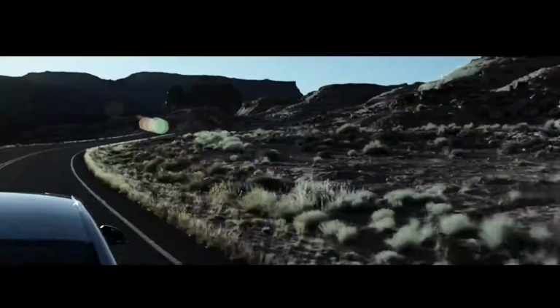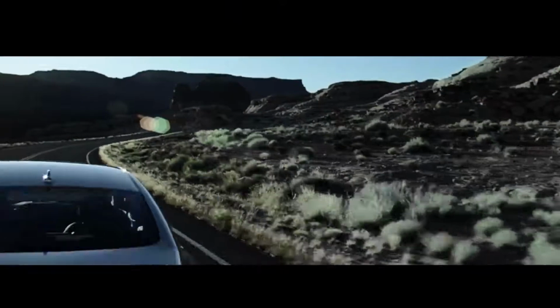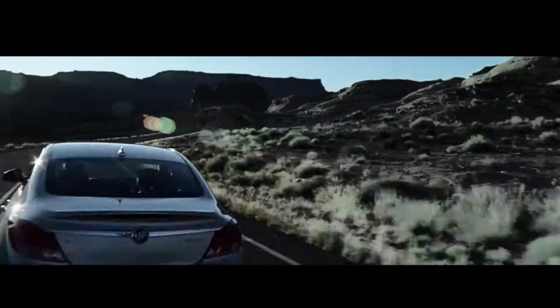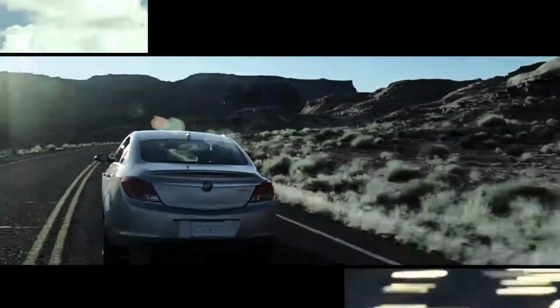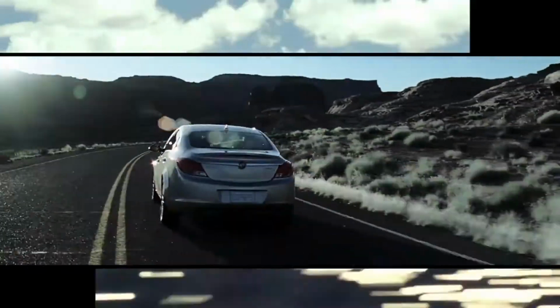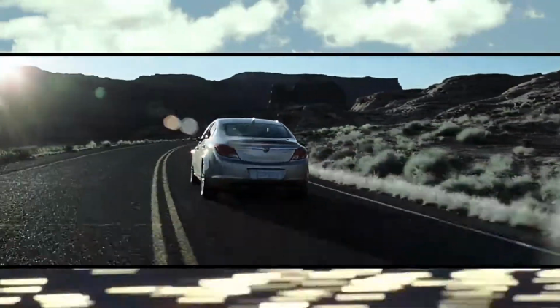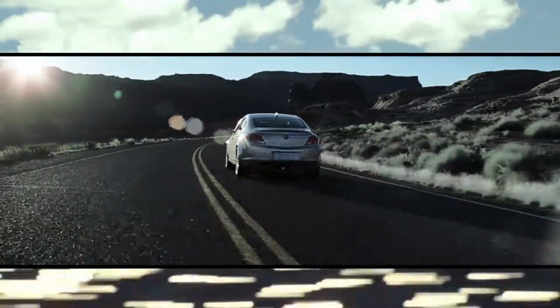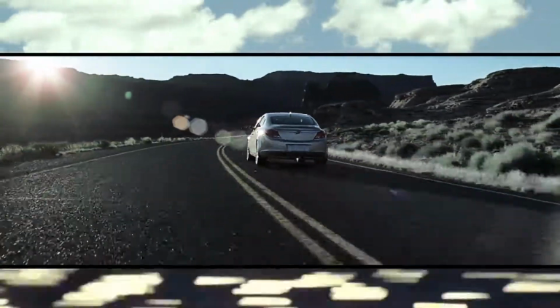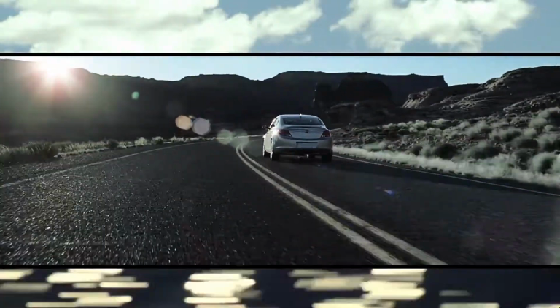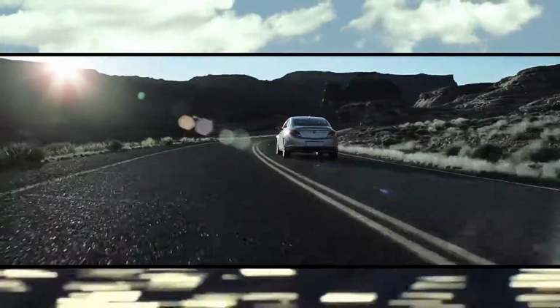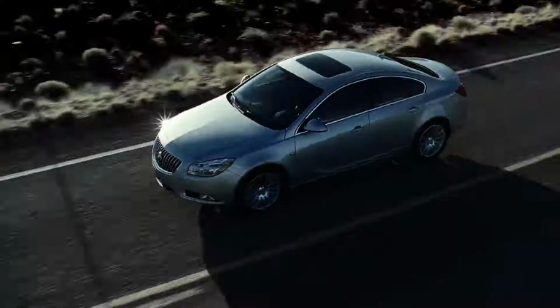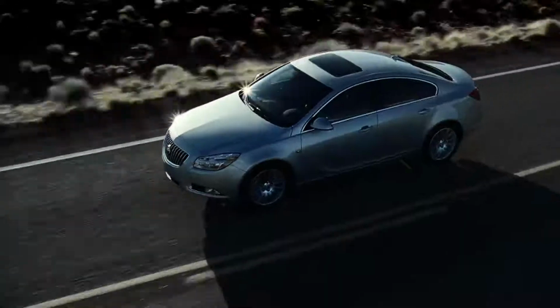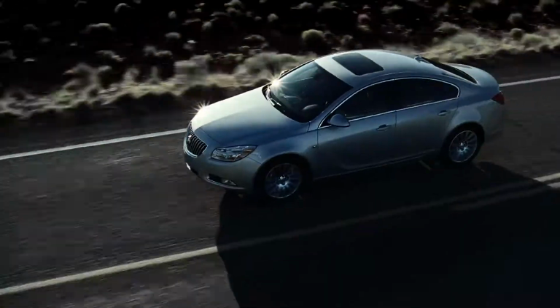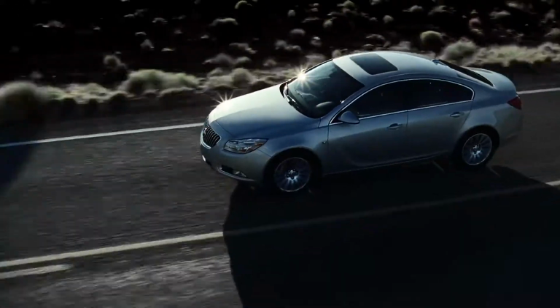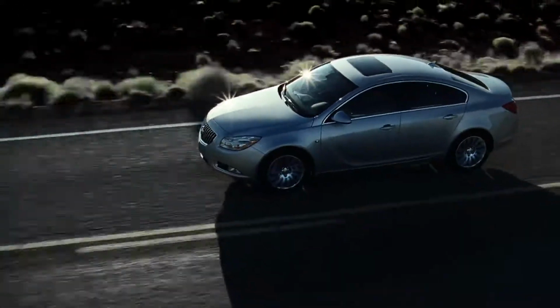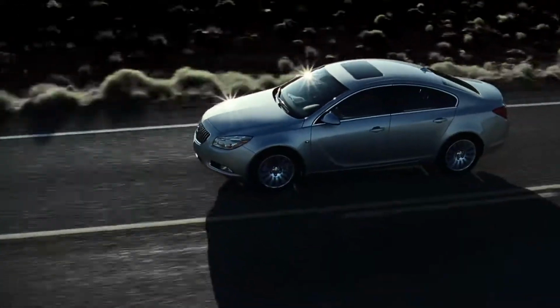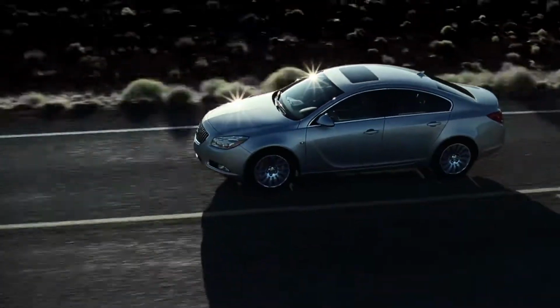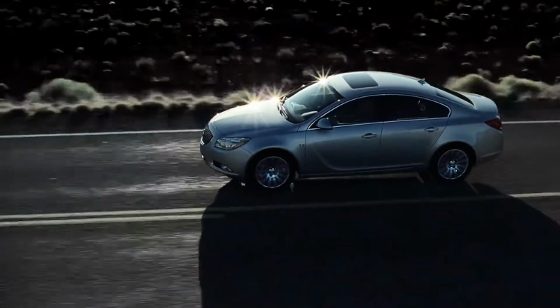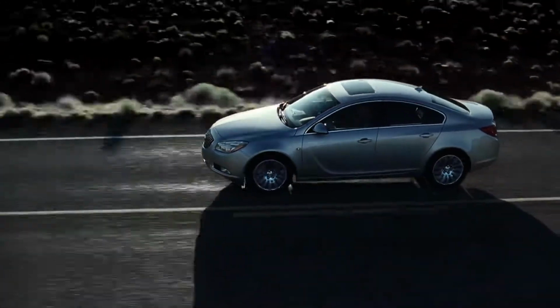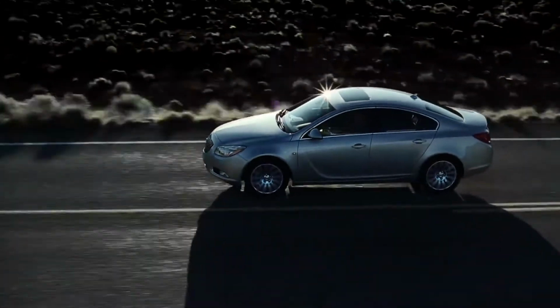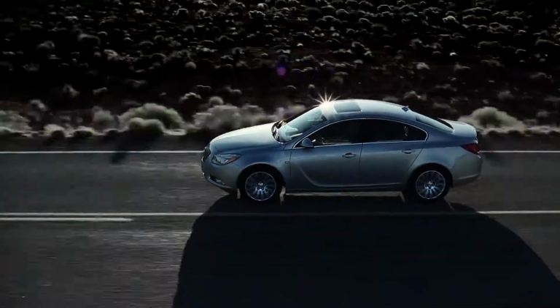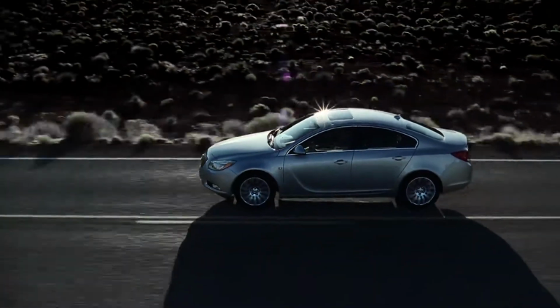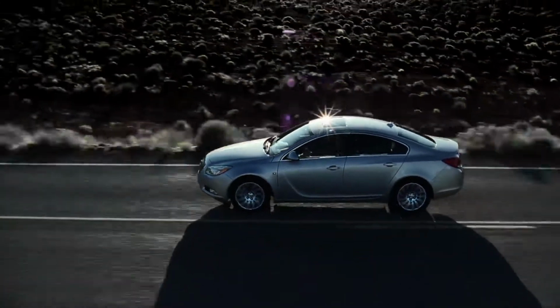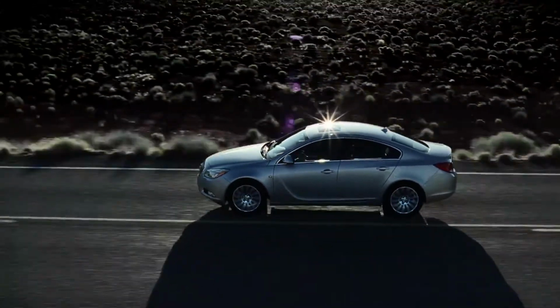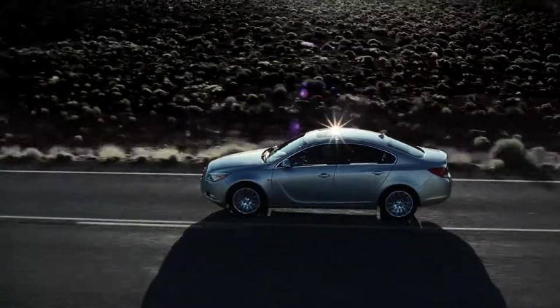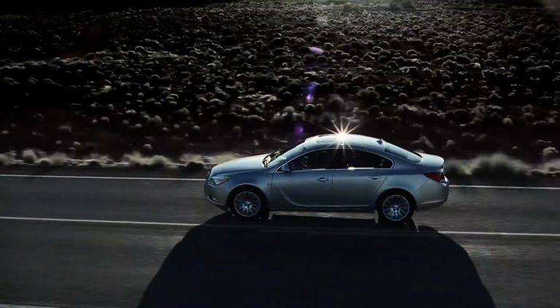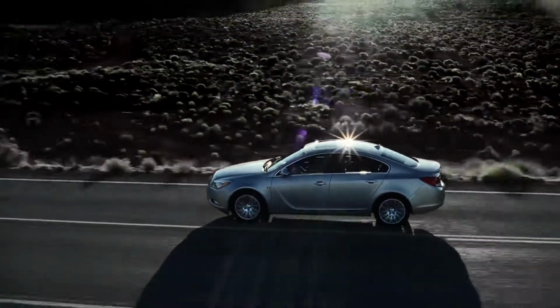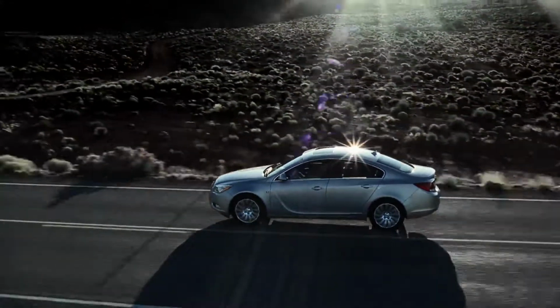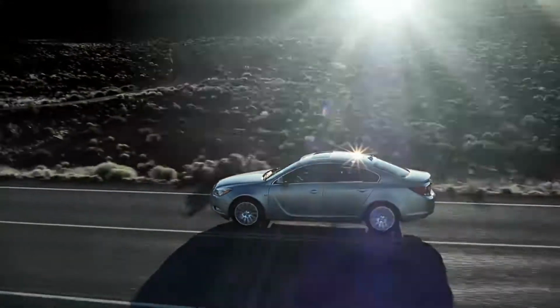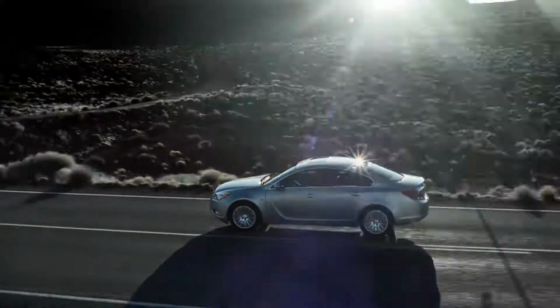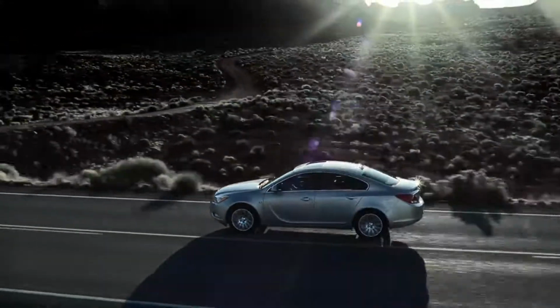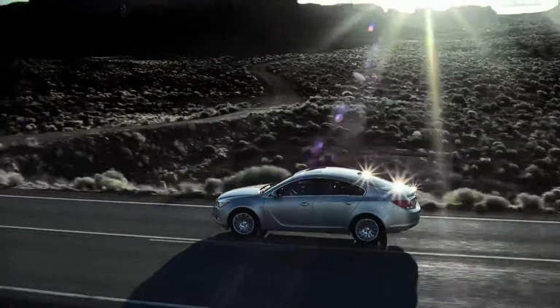Introducing the sport-injected 2011 Regal from Buick. Let the performance begin.